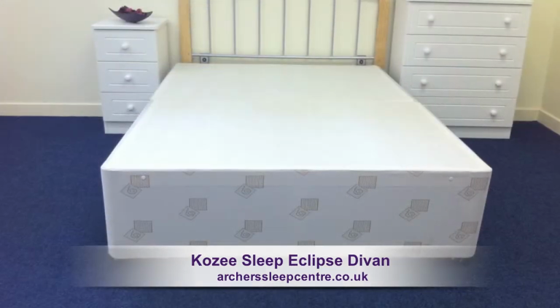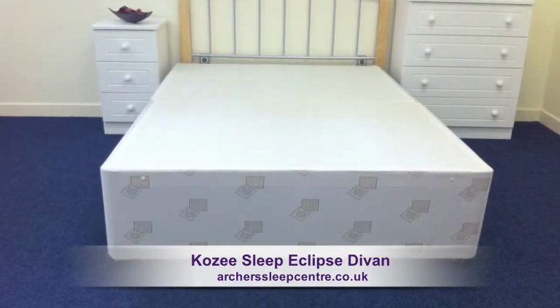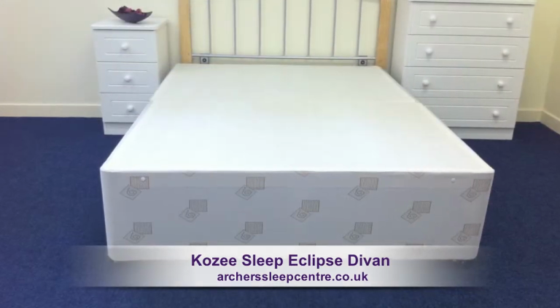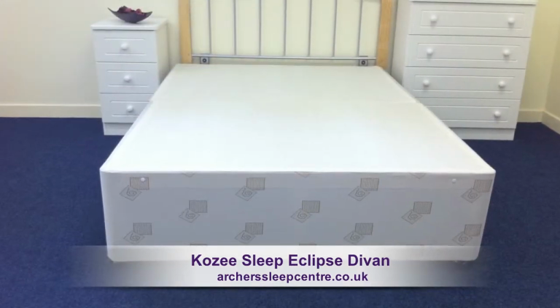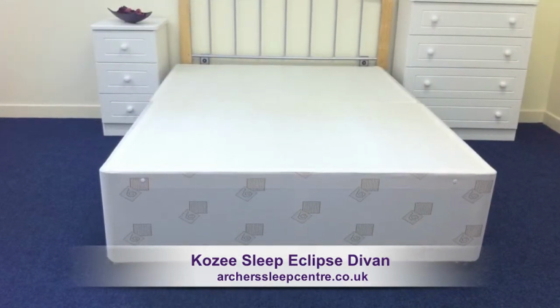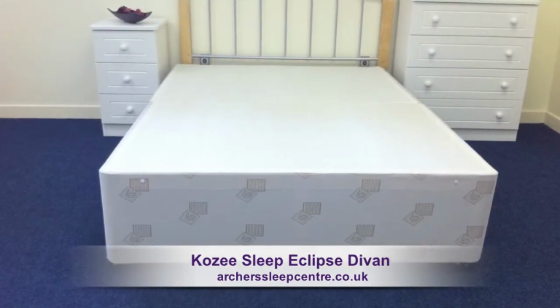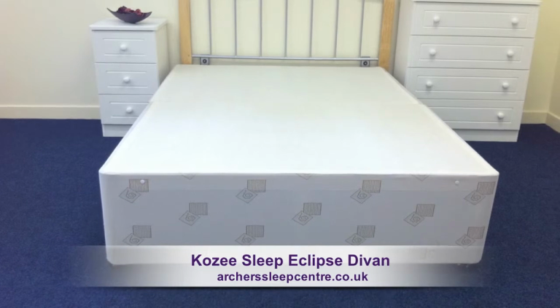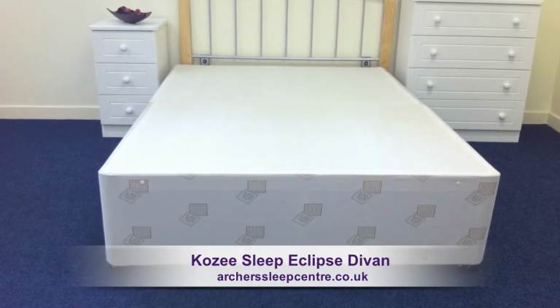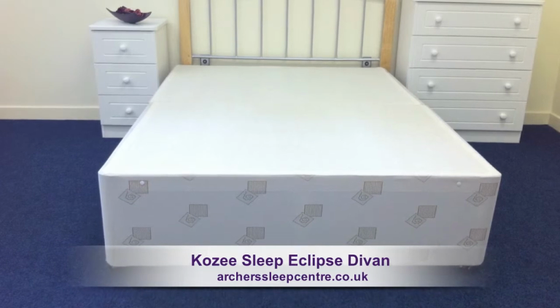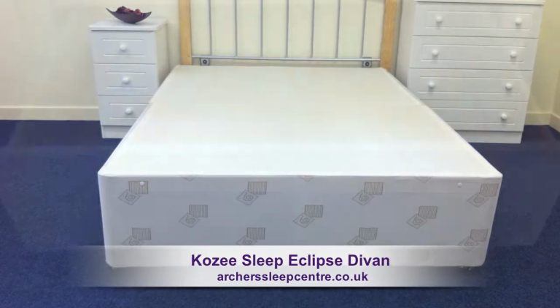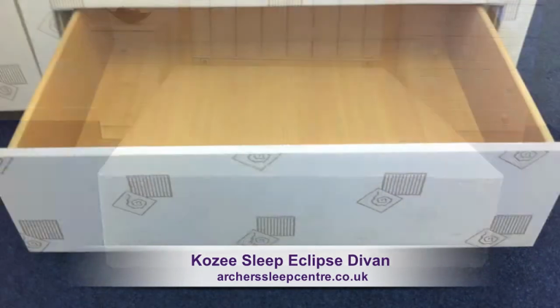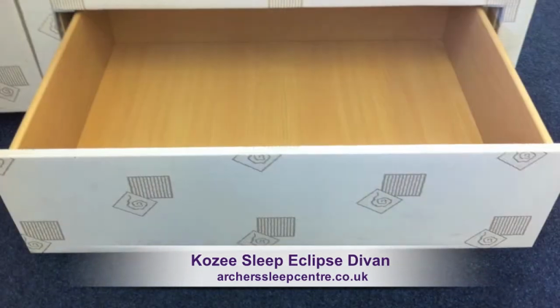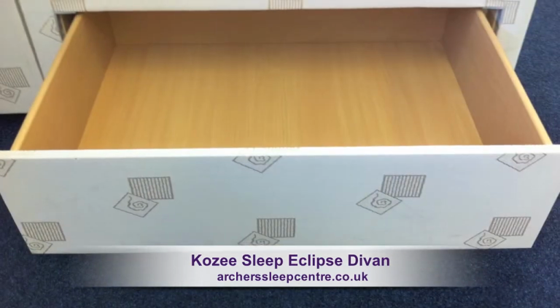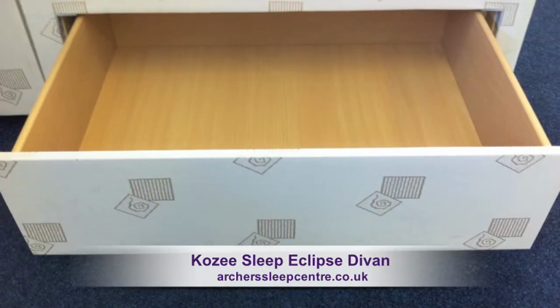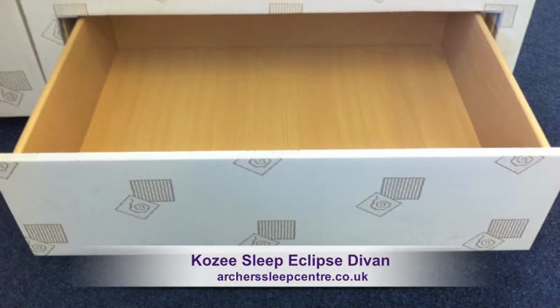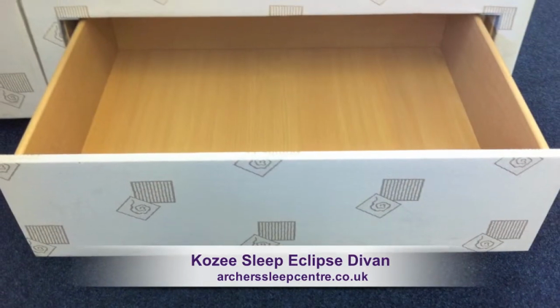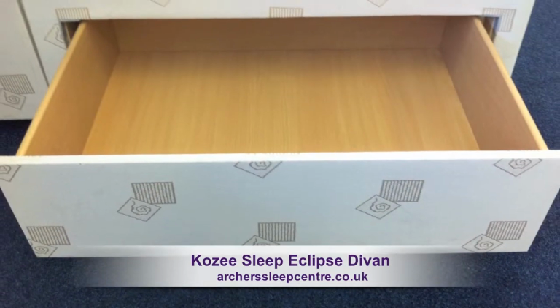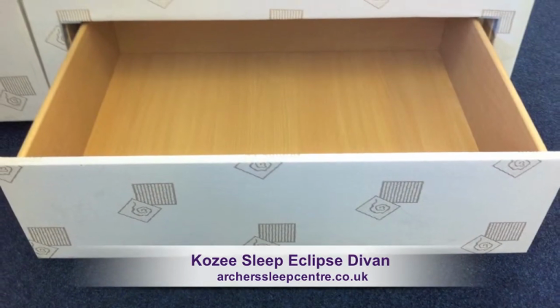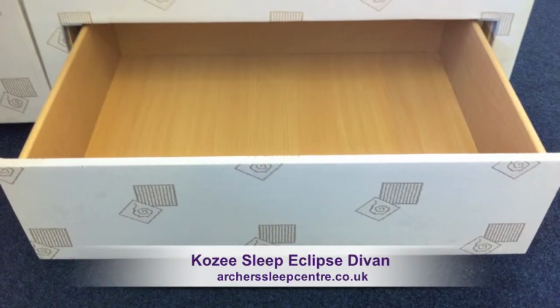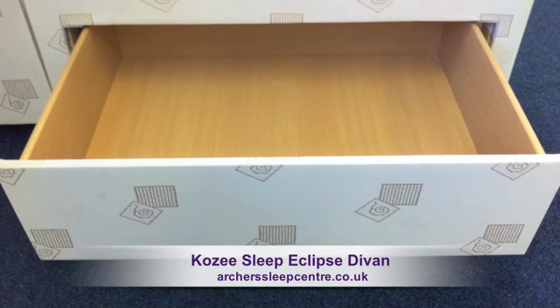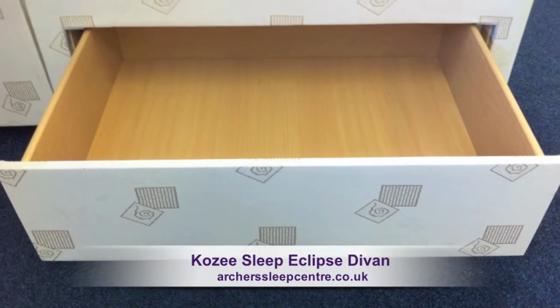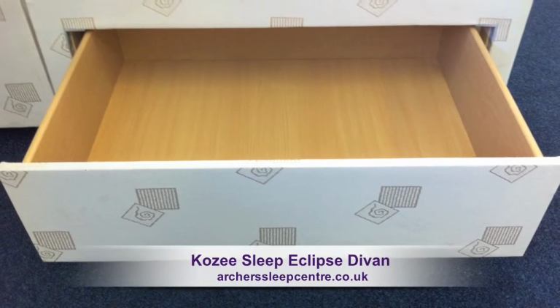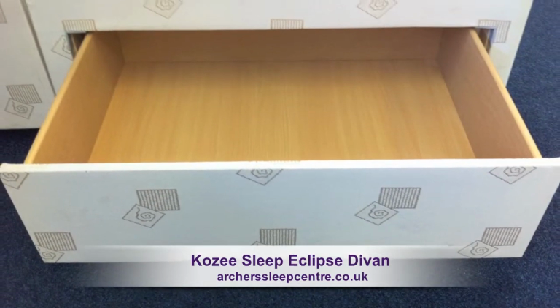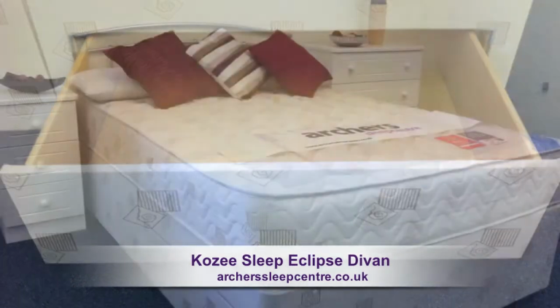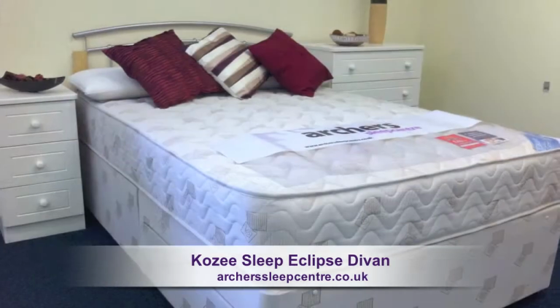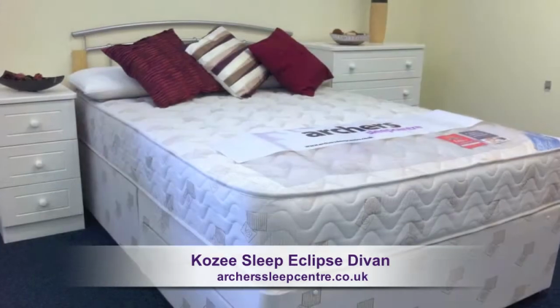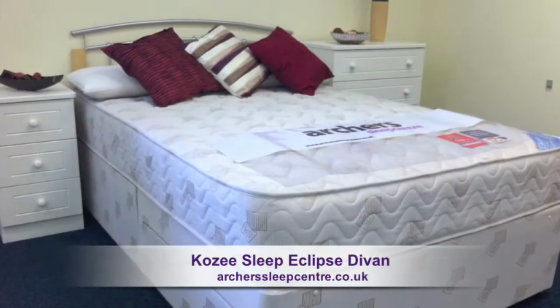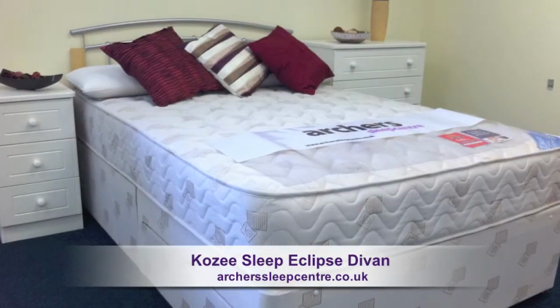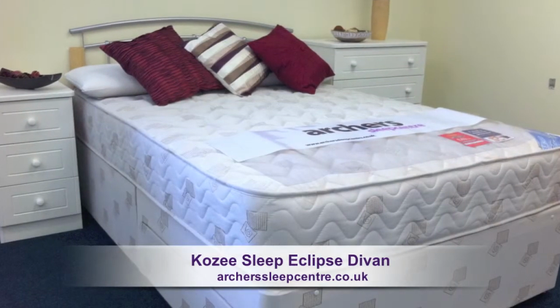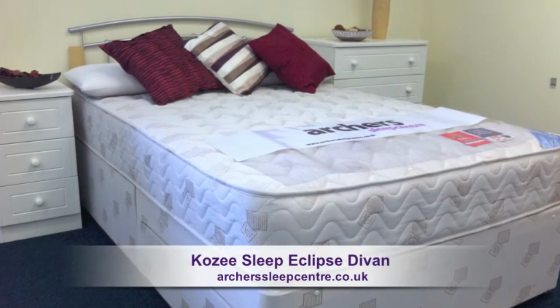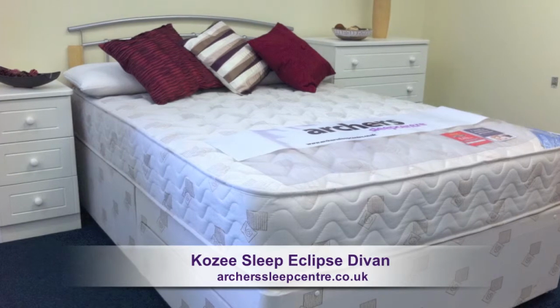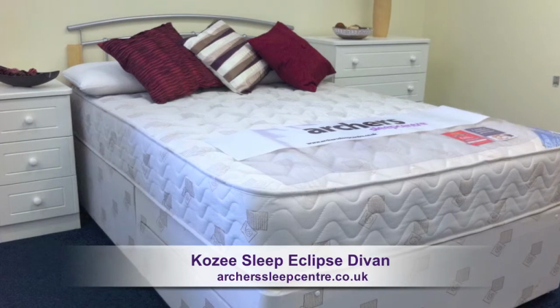A solid platform base with drawers — this bed is fast becoming our low-cost, single divan bestseller.